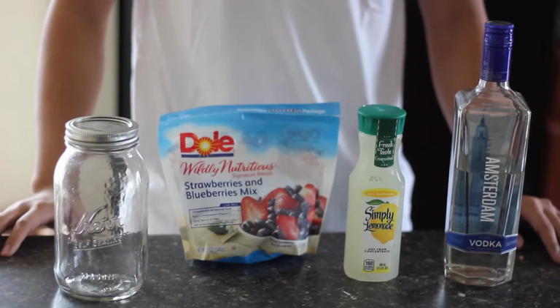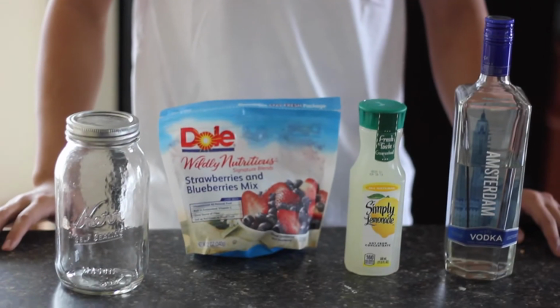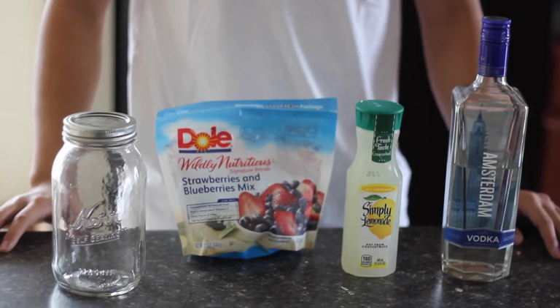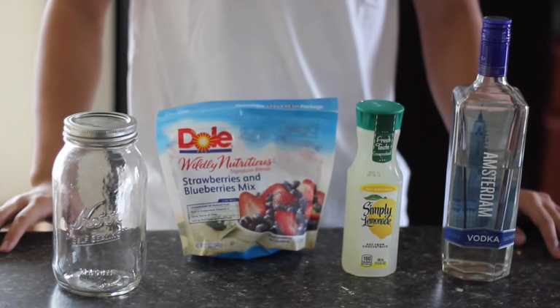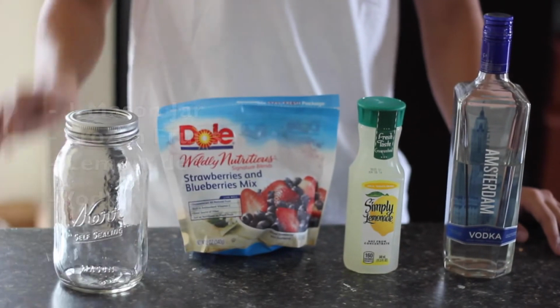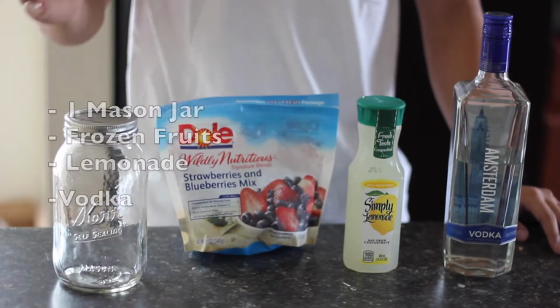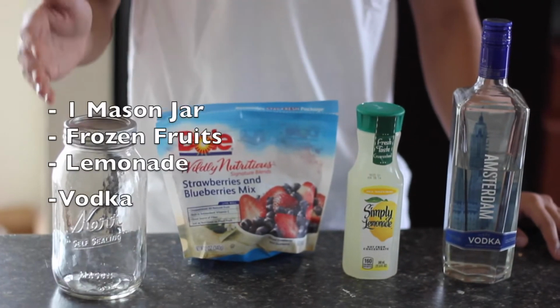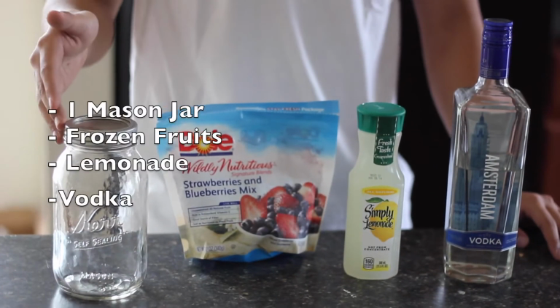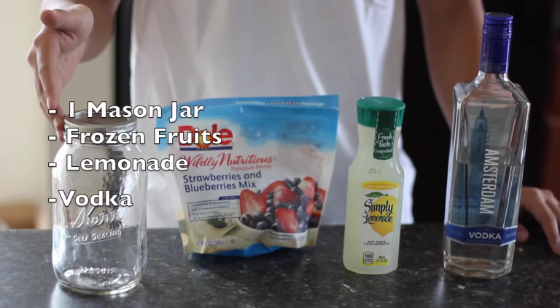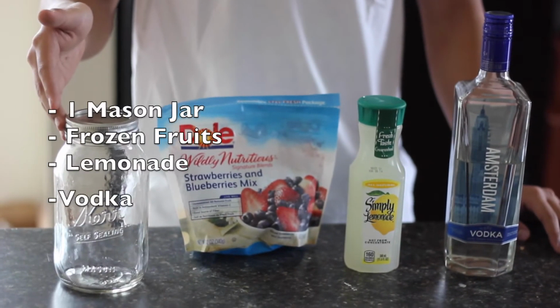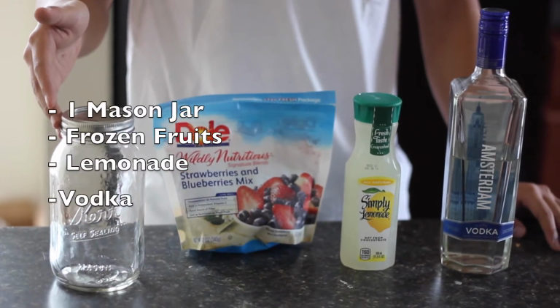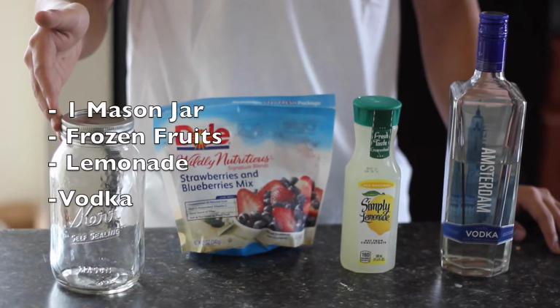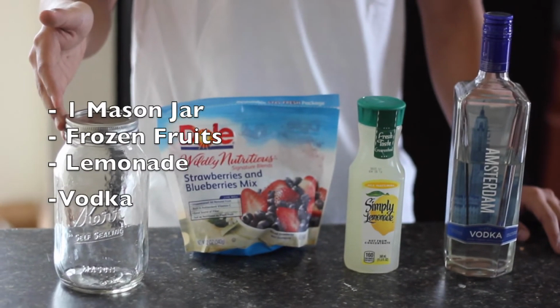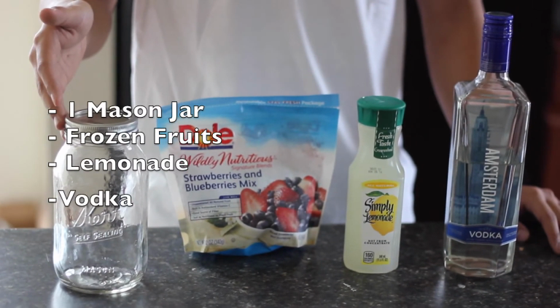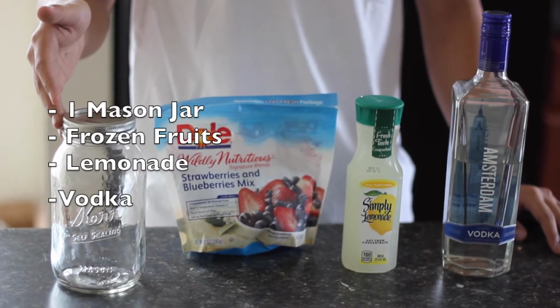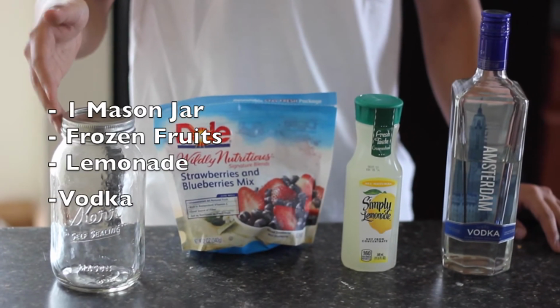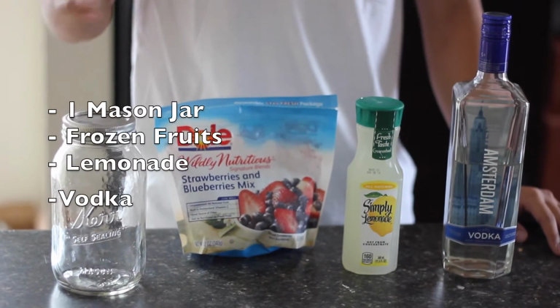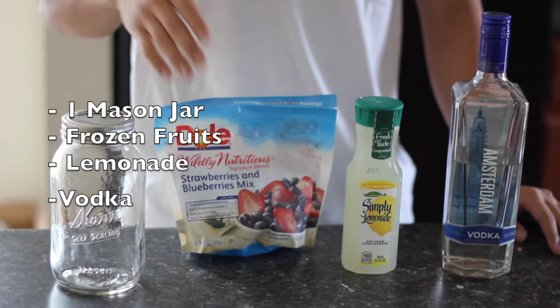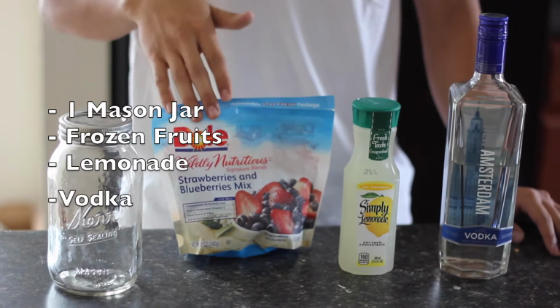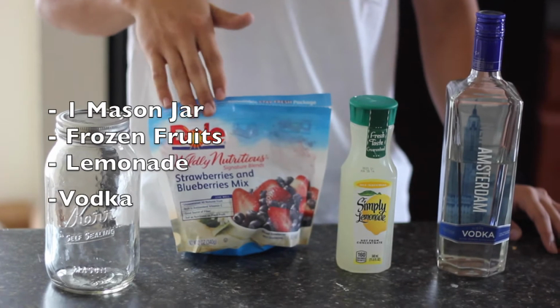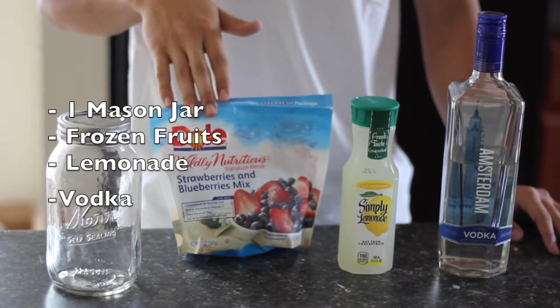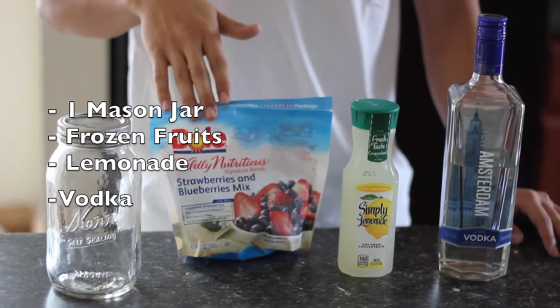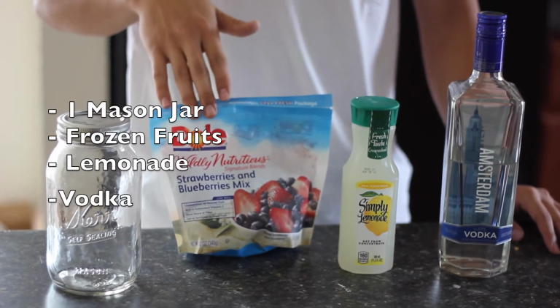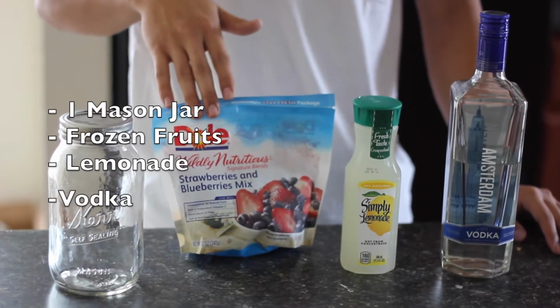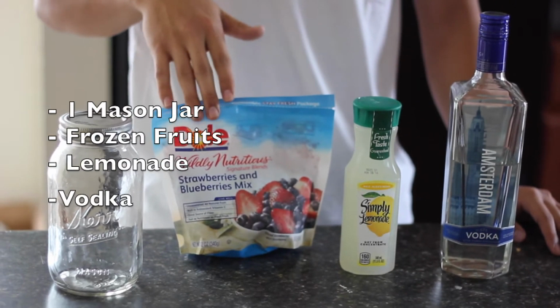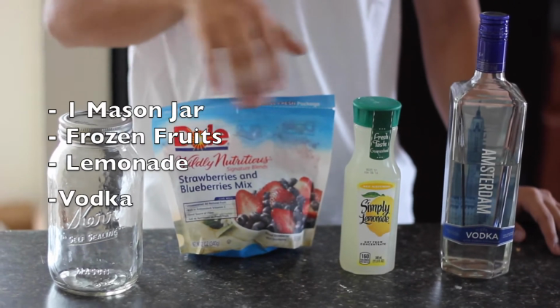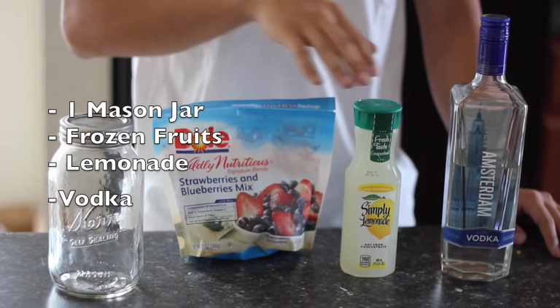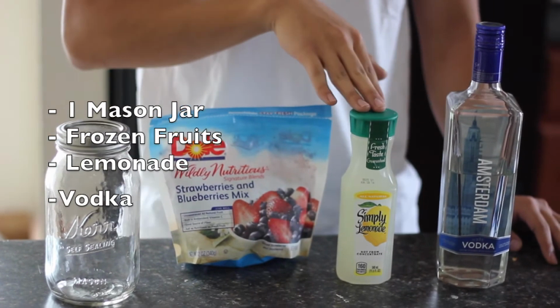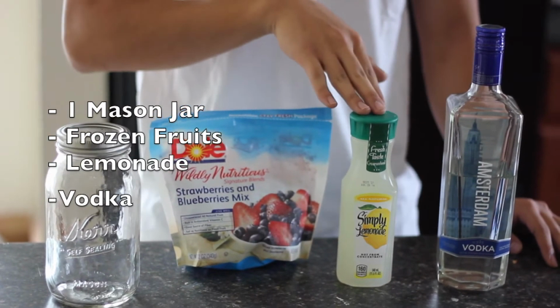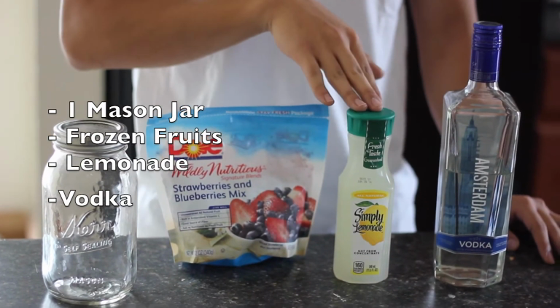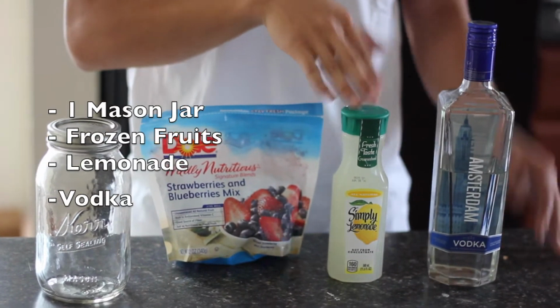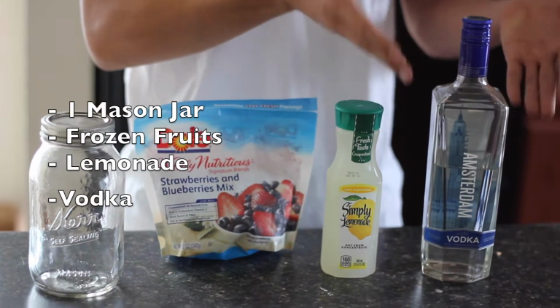You will need one mason jar, one bag of frozen fruit, lemonade, and vodka.